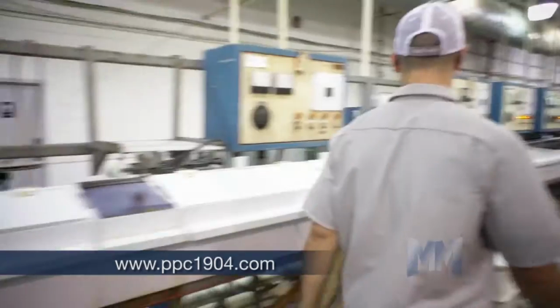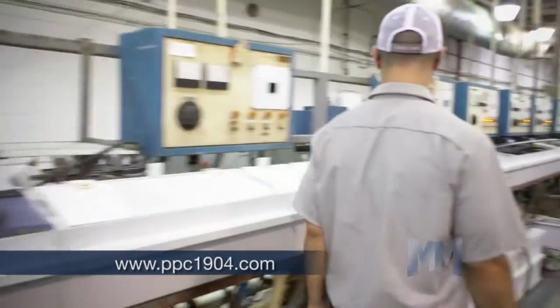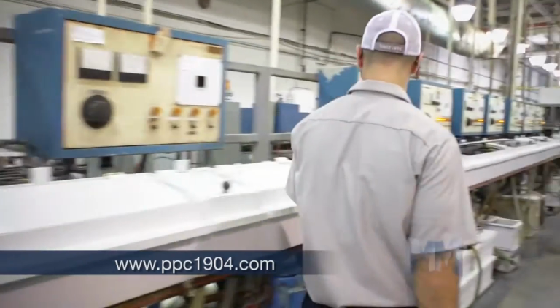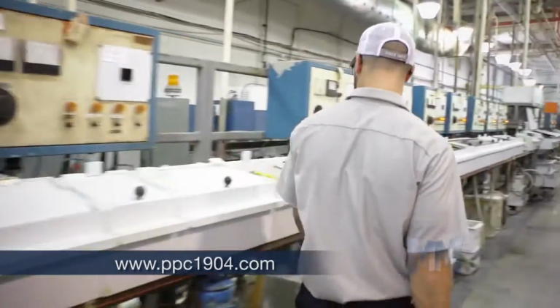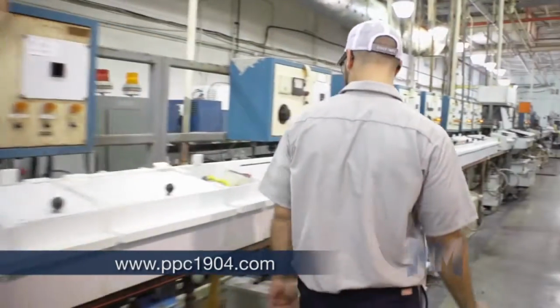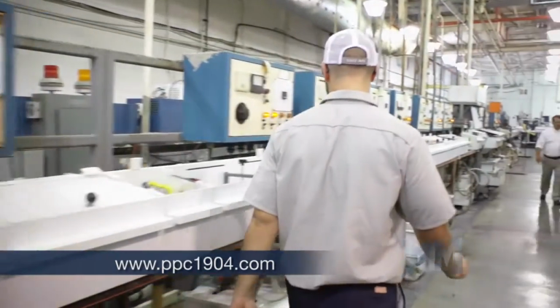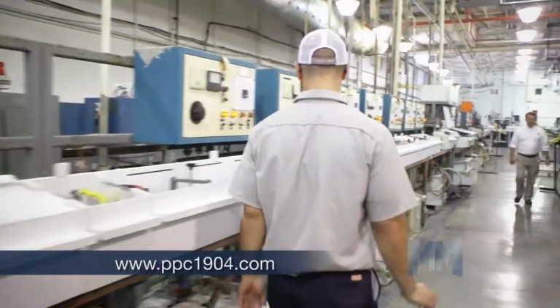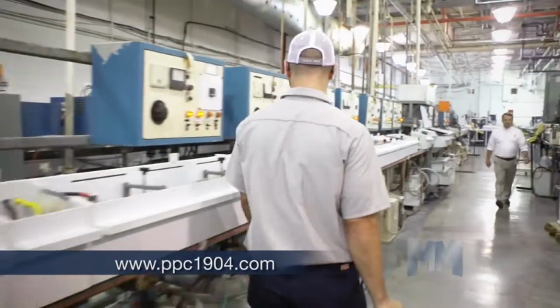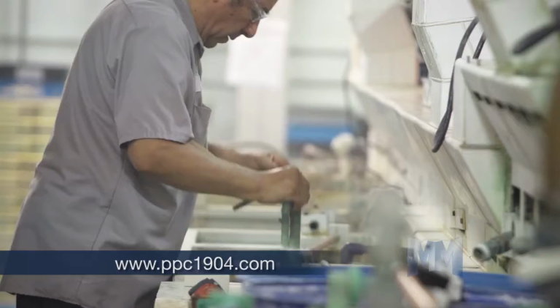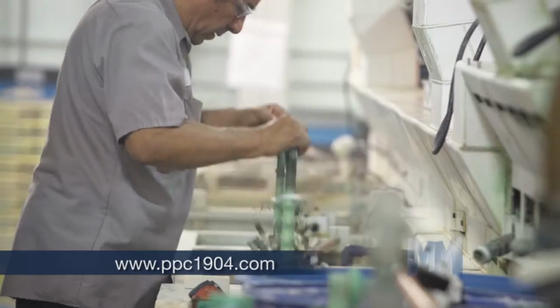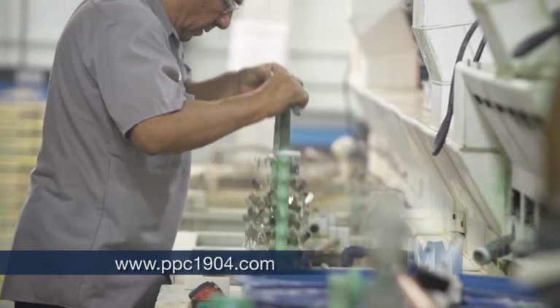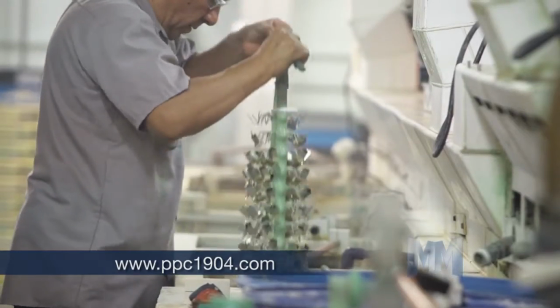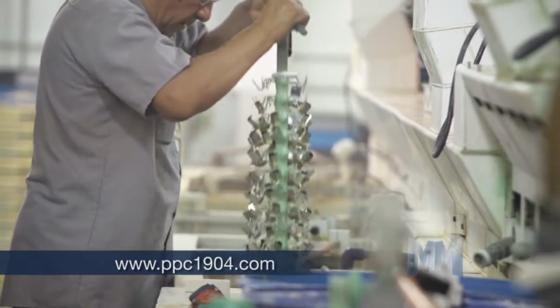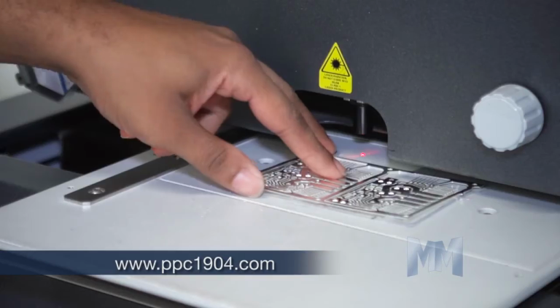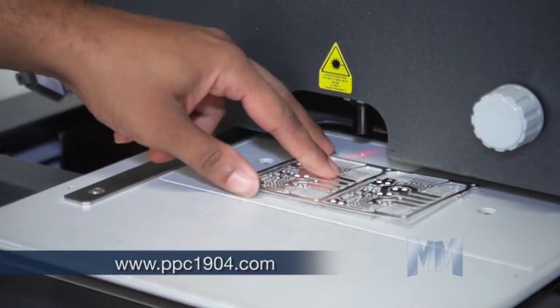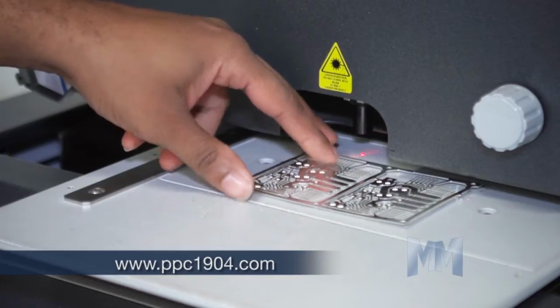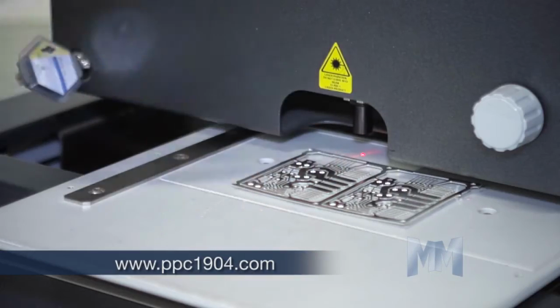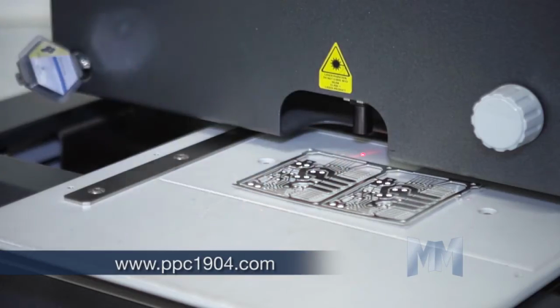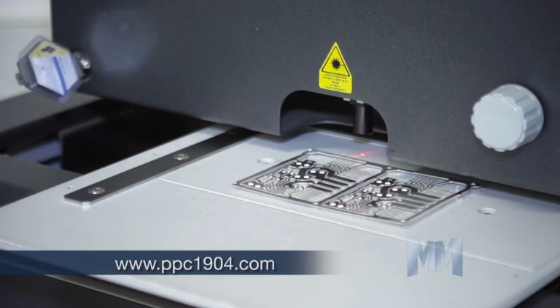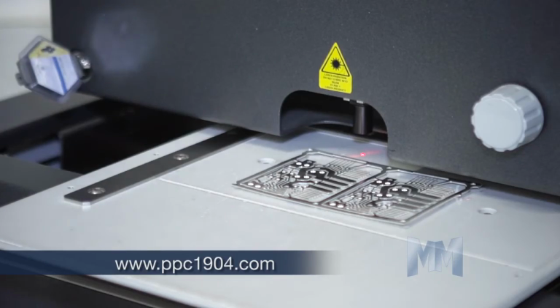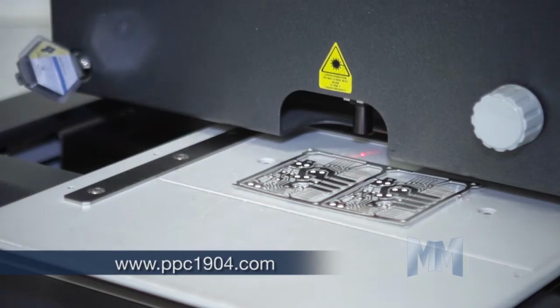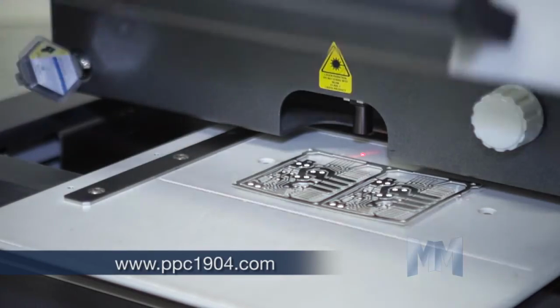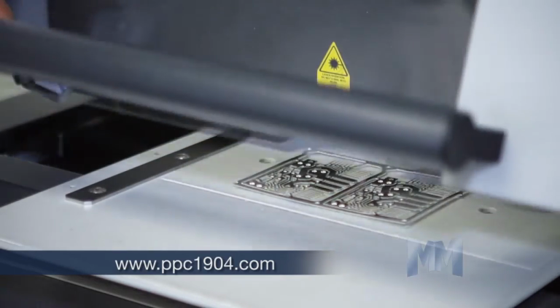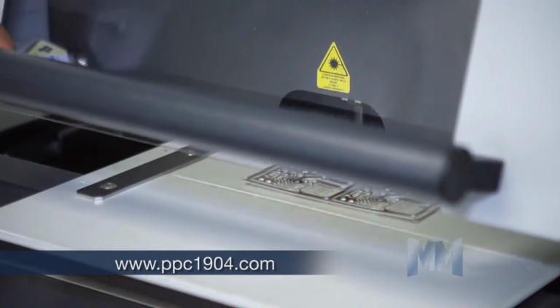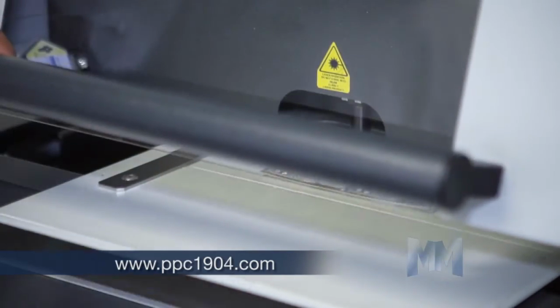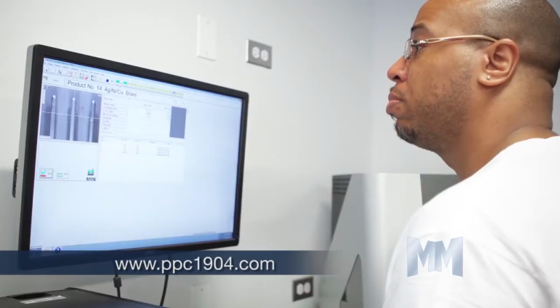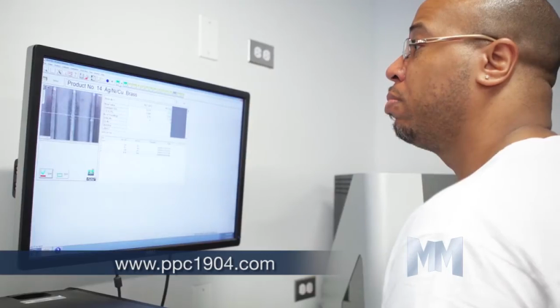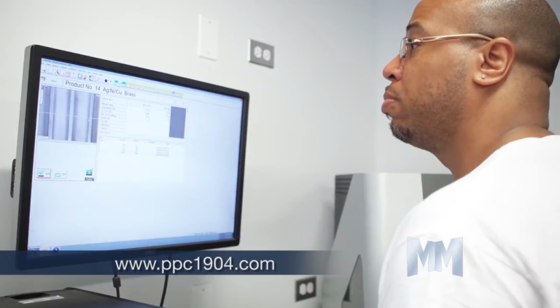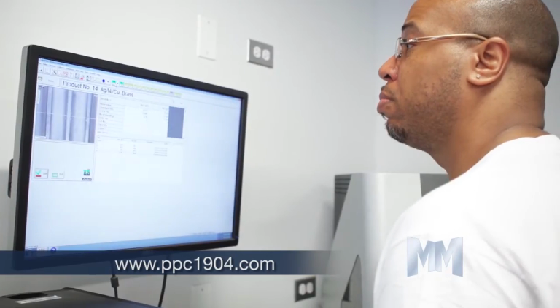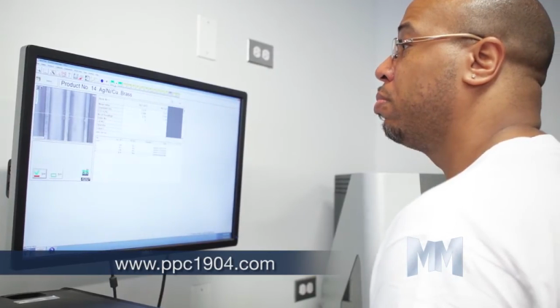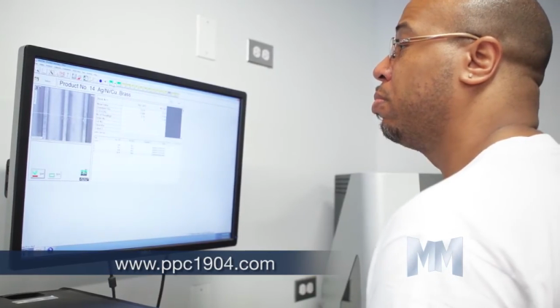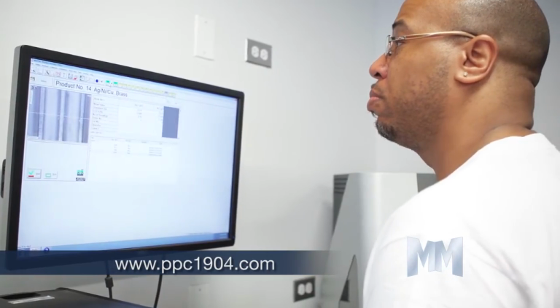Precision serves the automotive, aerospace, medical, military, telecommunications, and consumer electronic industries.